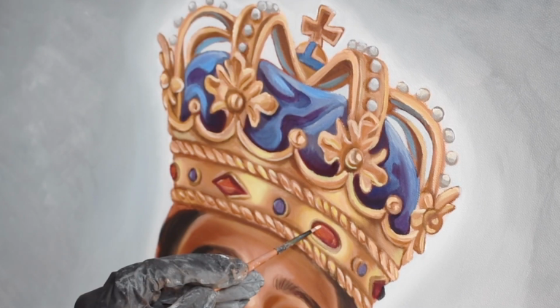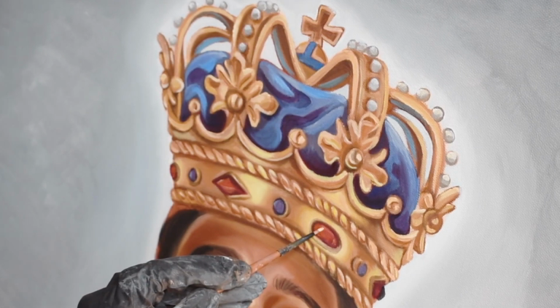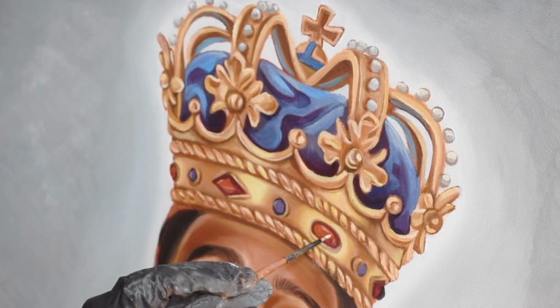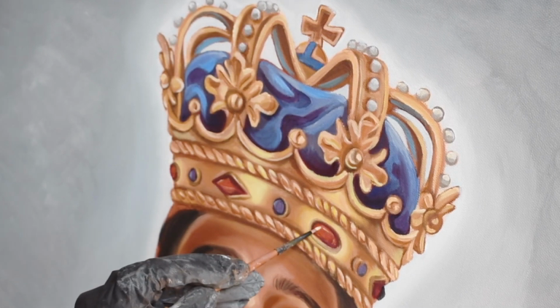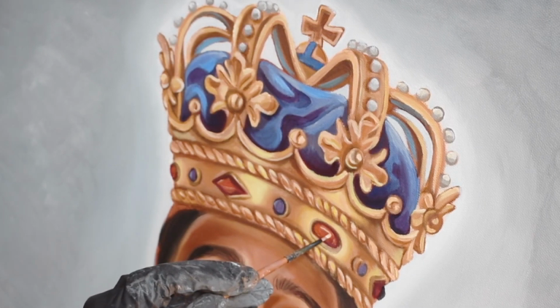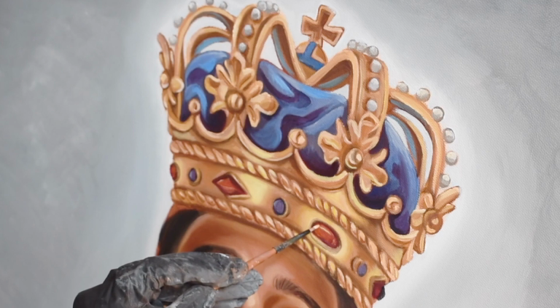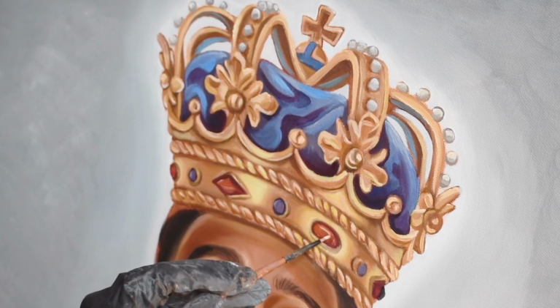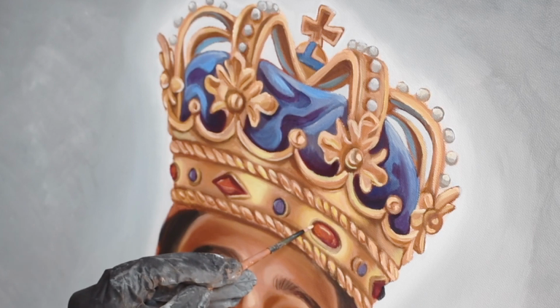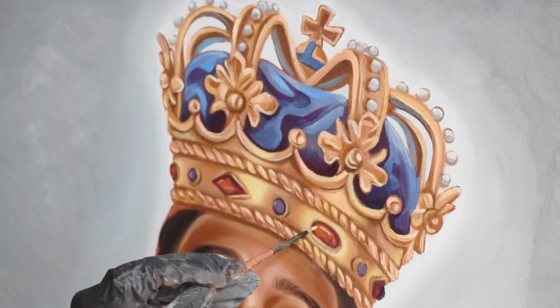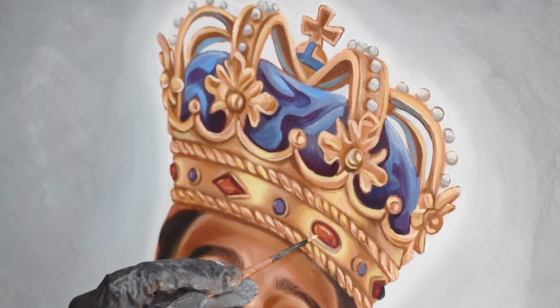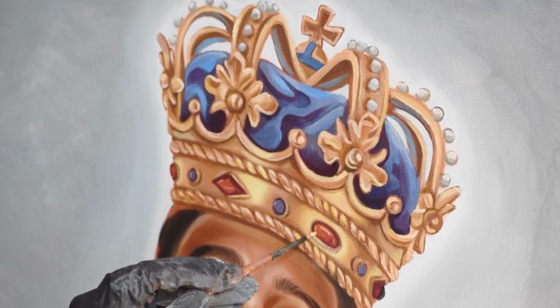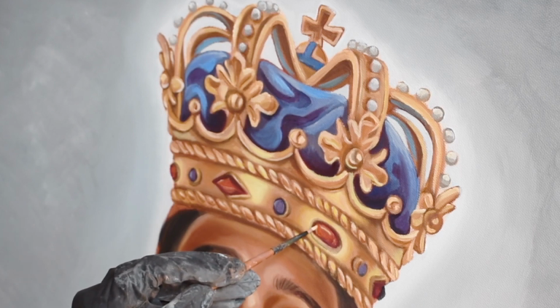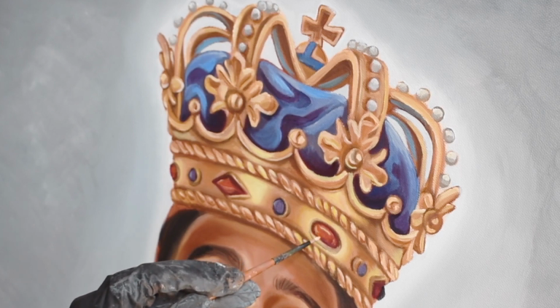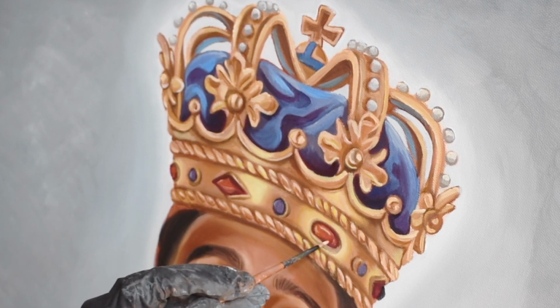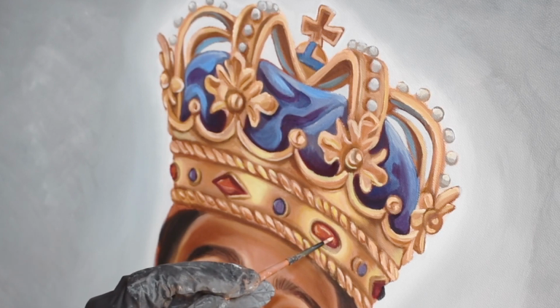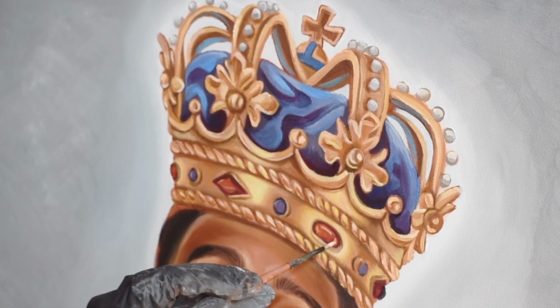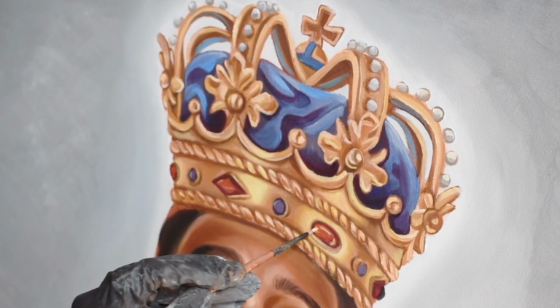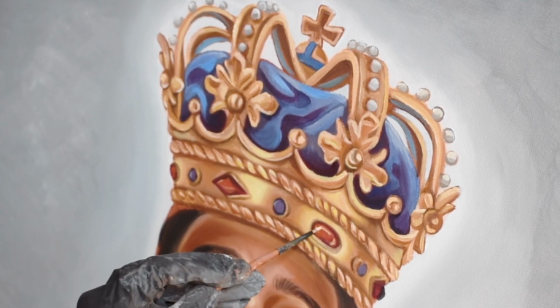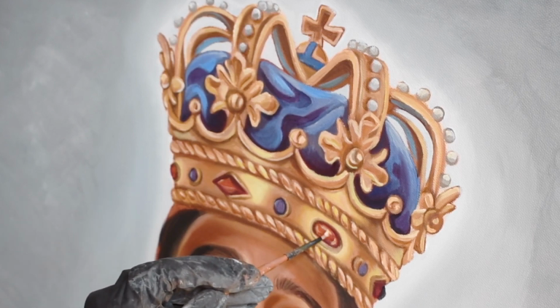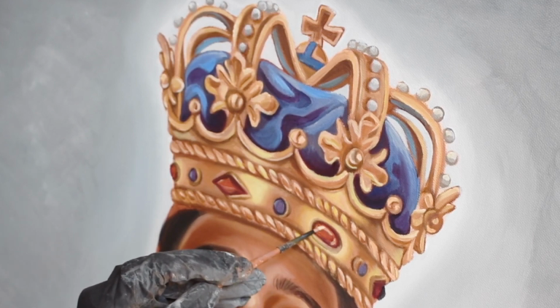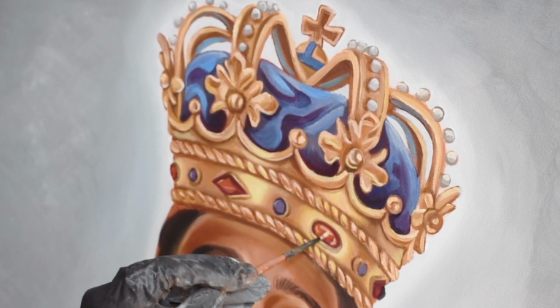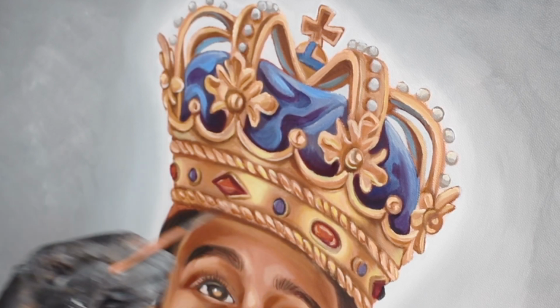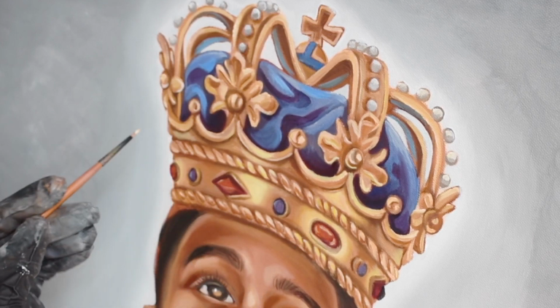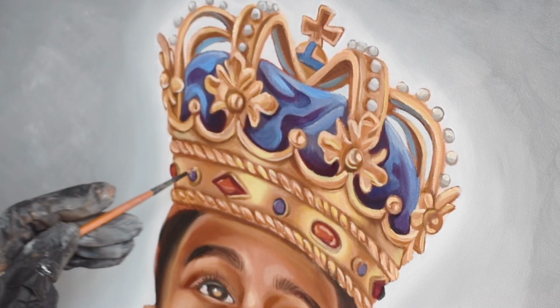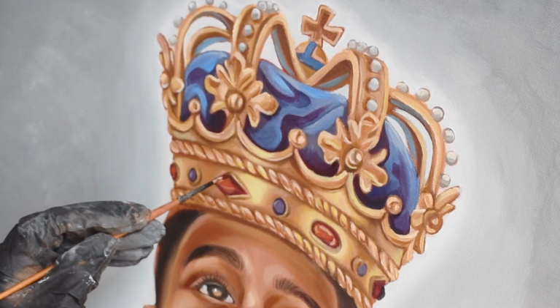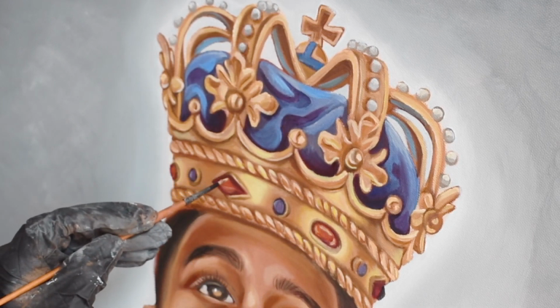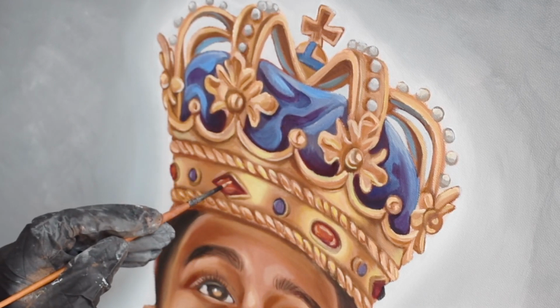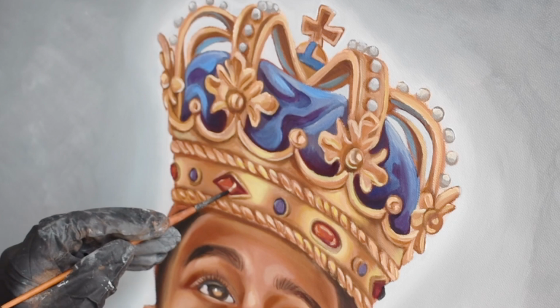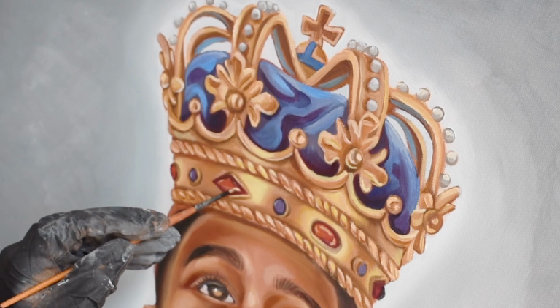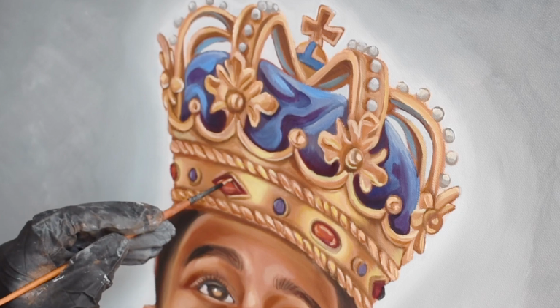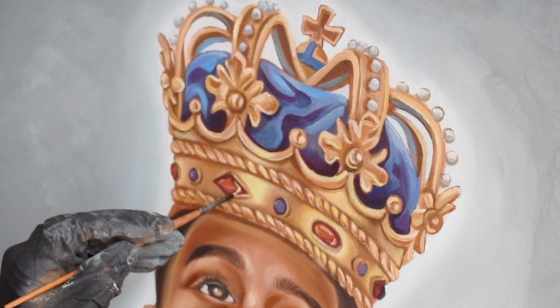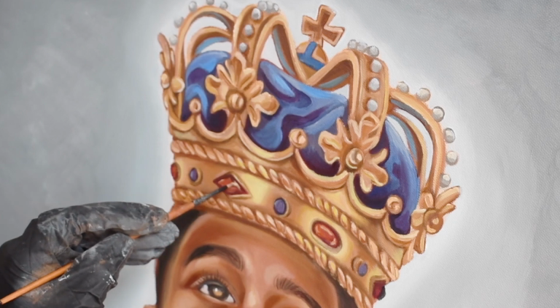I'm doing the same here for the jewels, adding some finishing touches of white to give that glistening highlight from the light source.